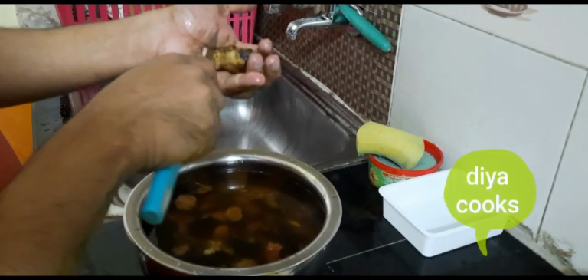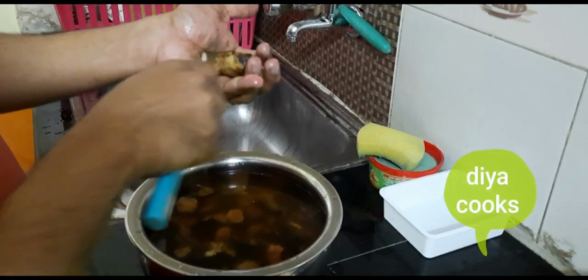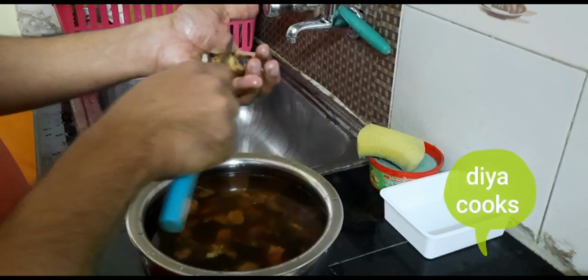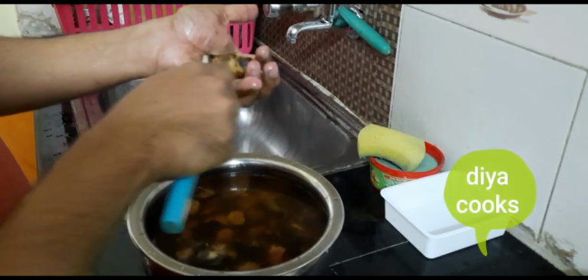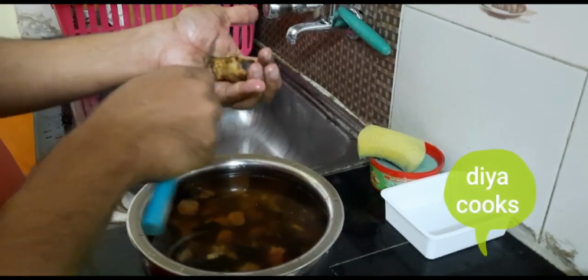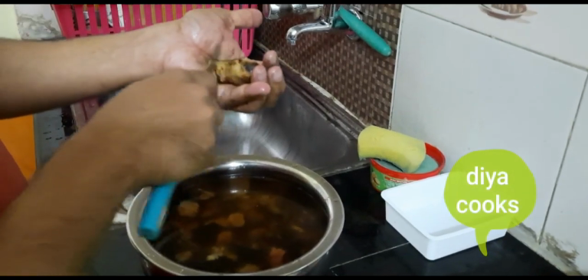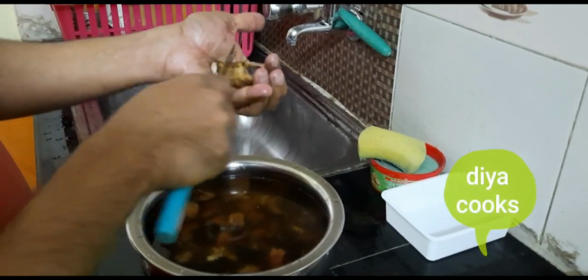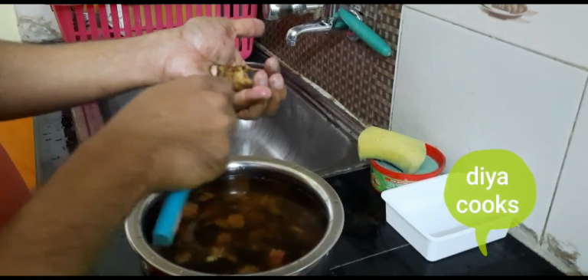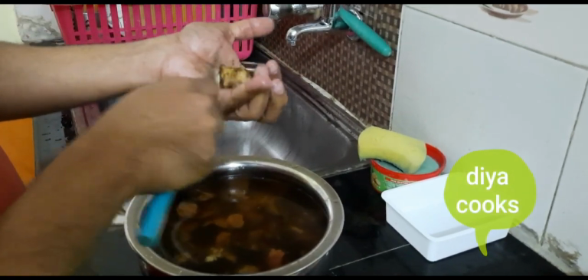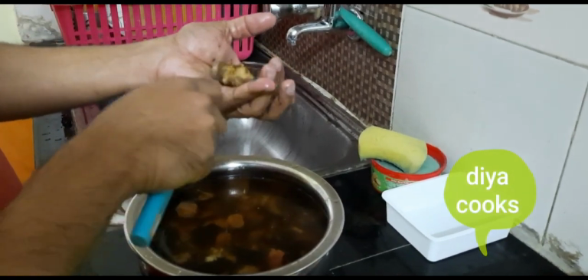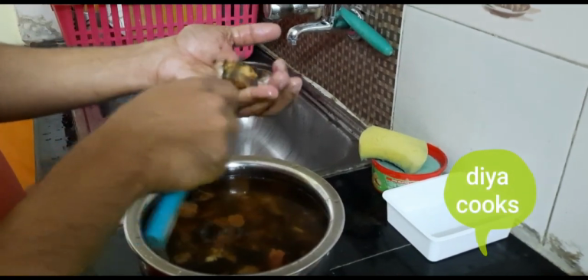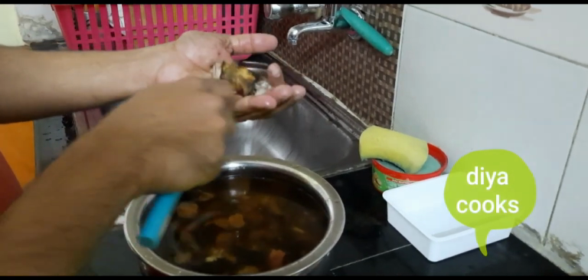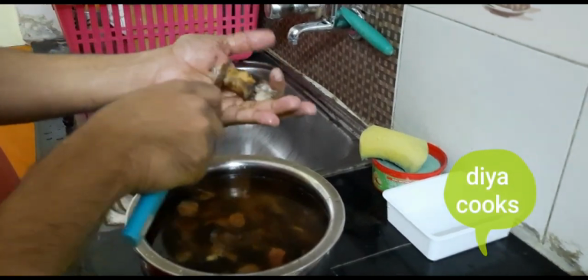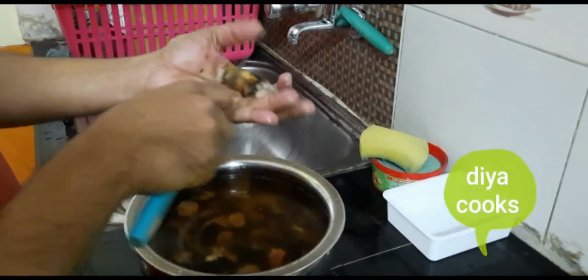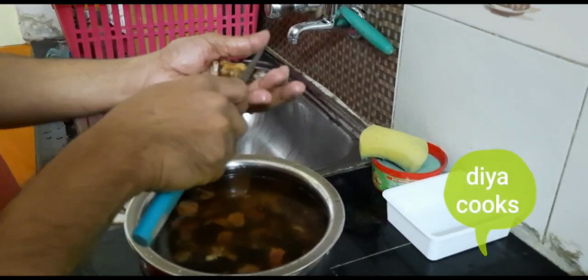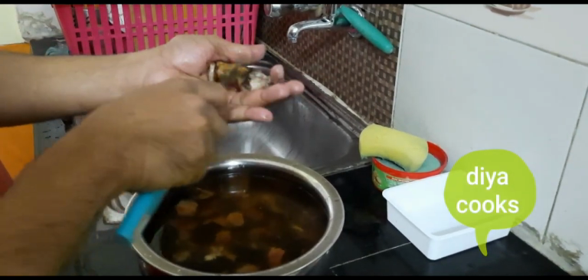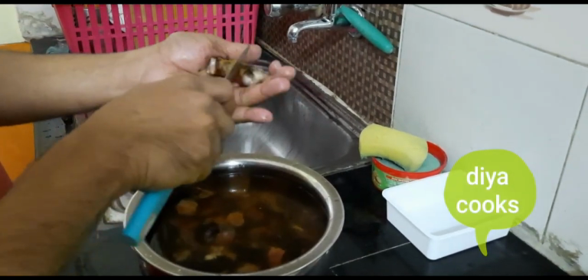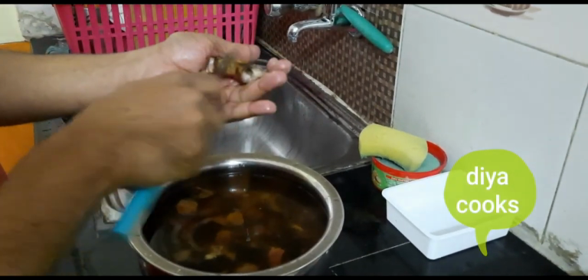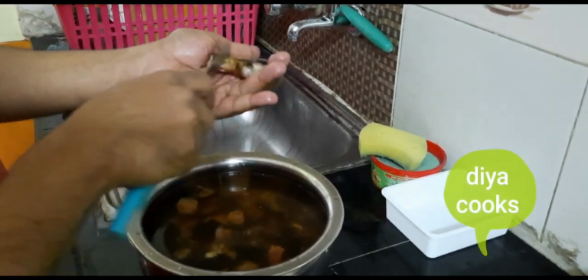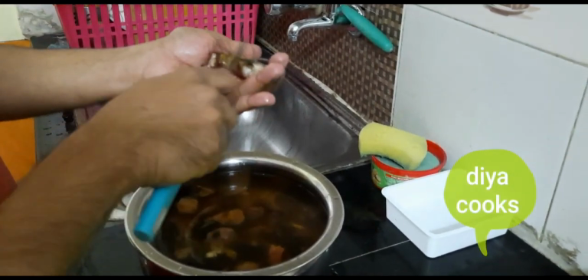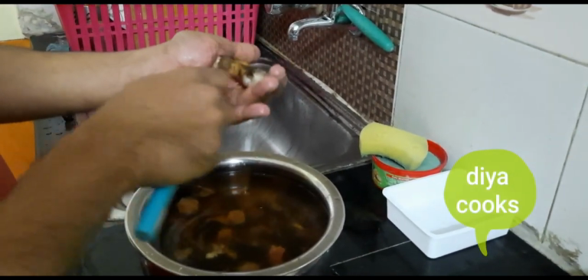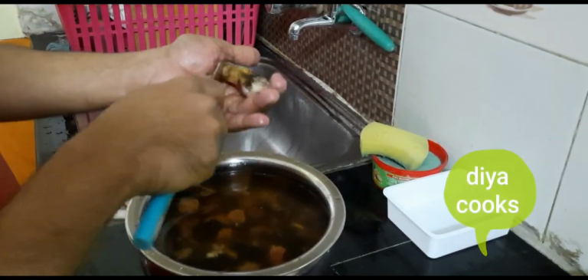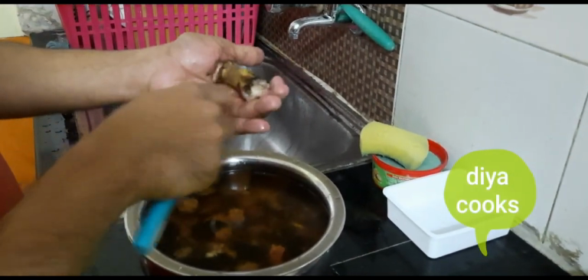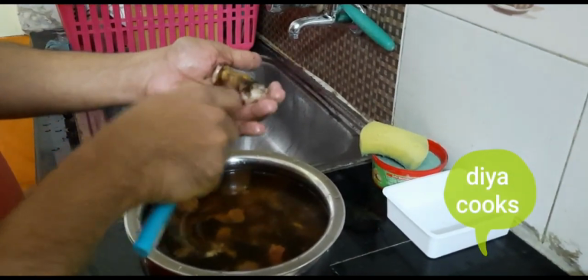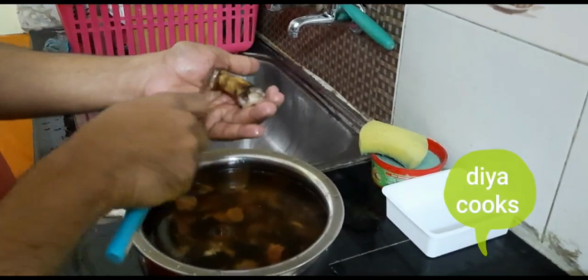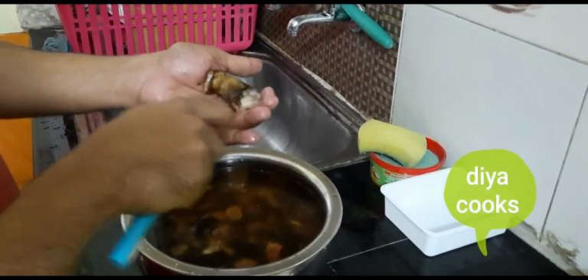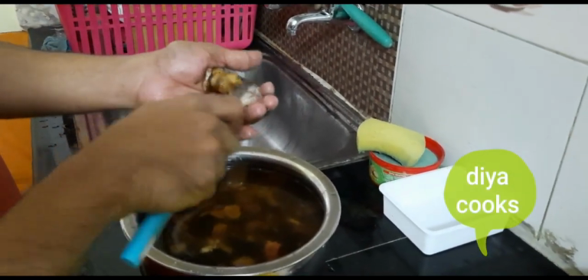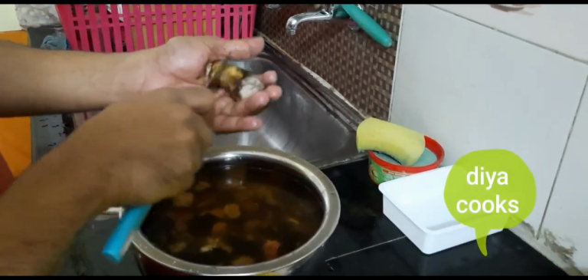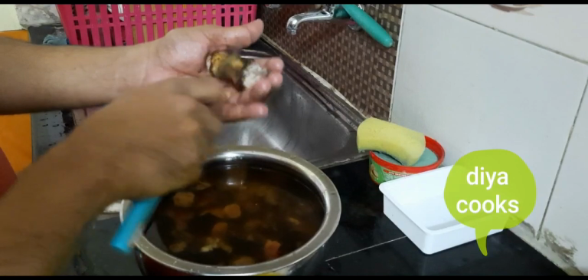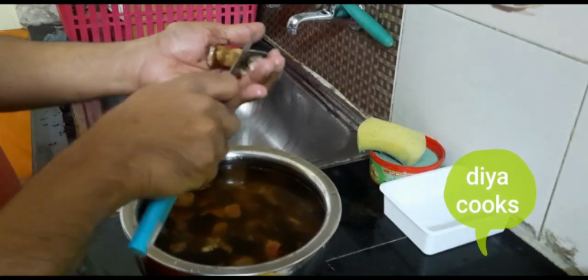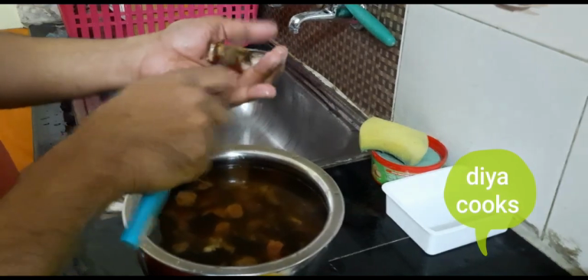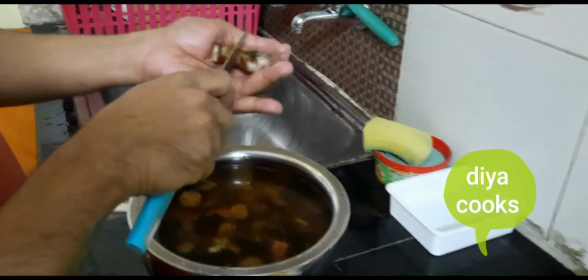Hi friends, welcome to TheiaCooks. In this case, we are going to do something interesting about this recipe.